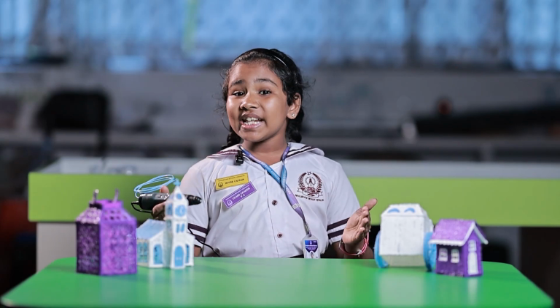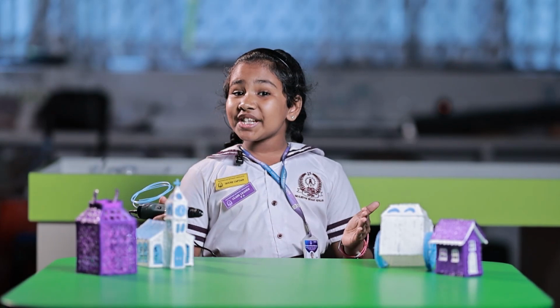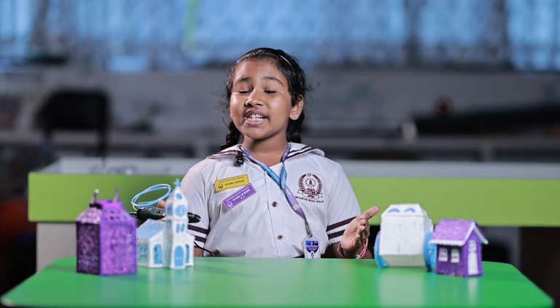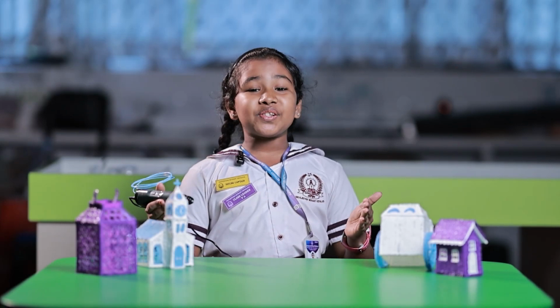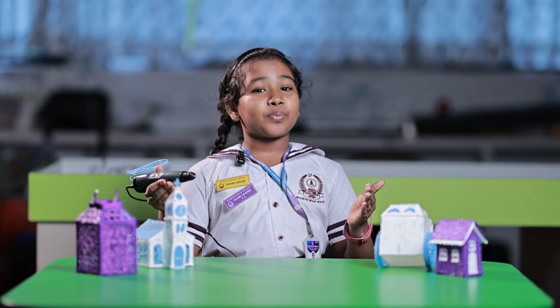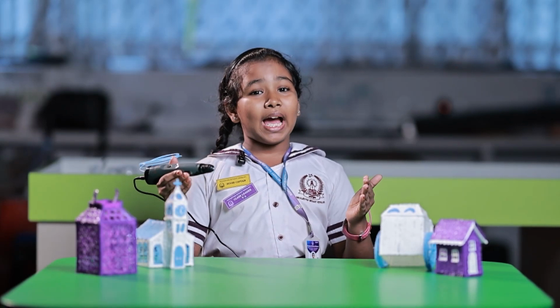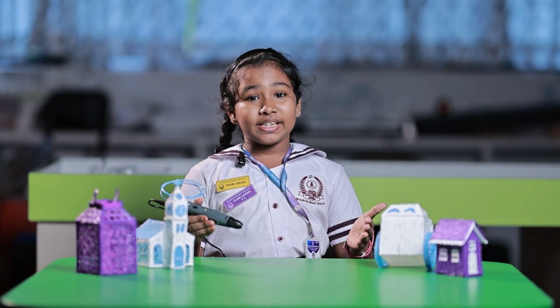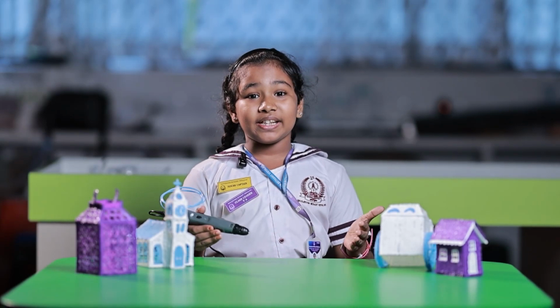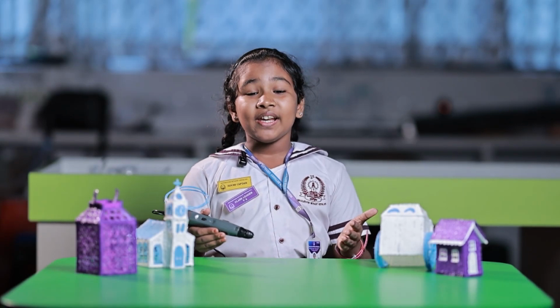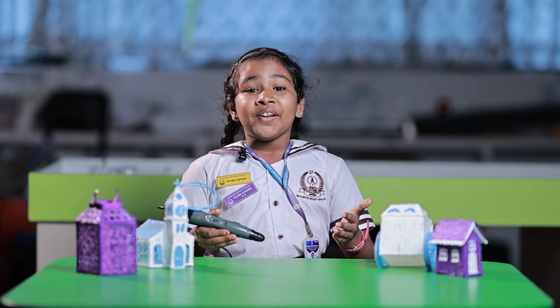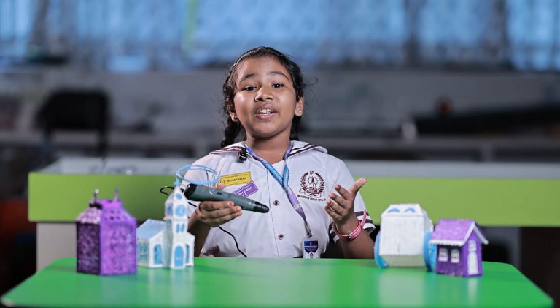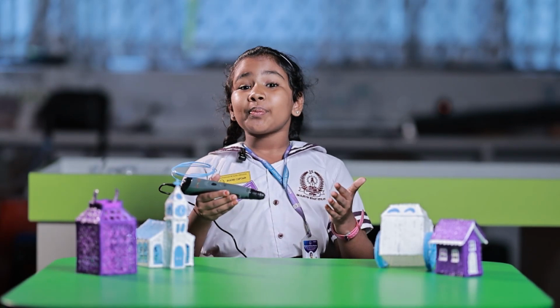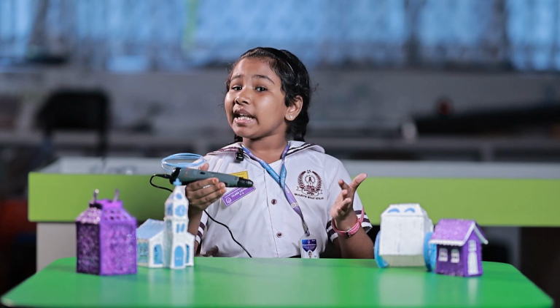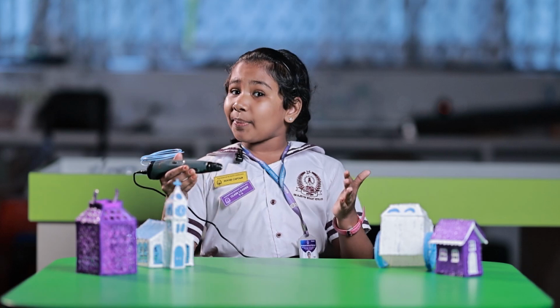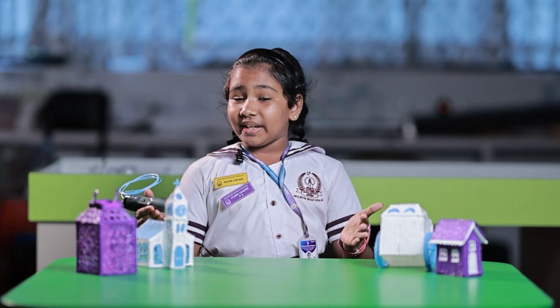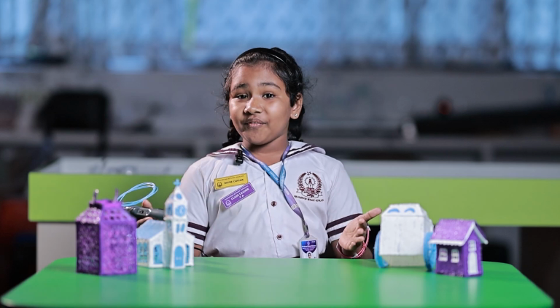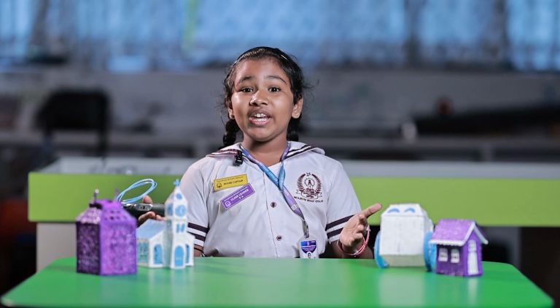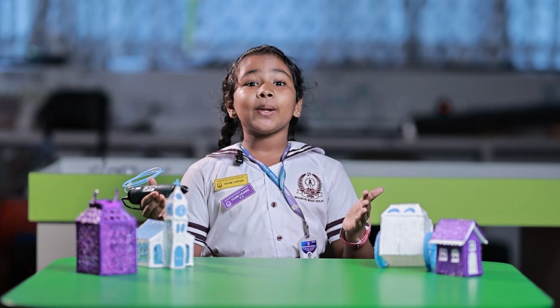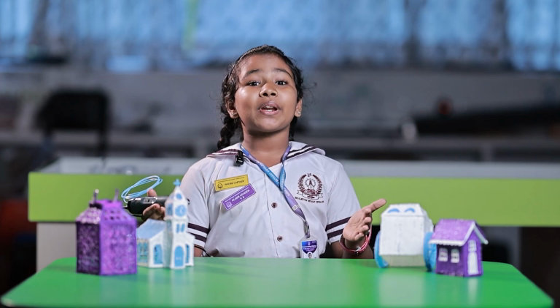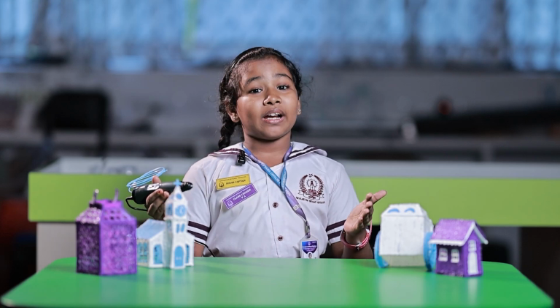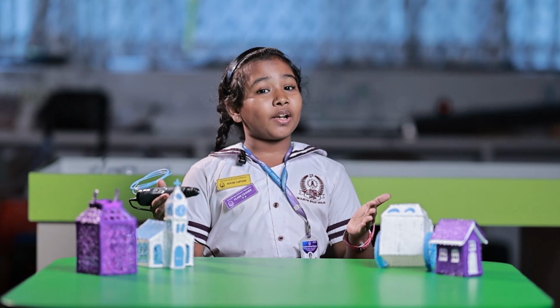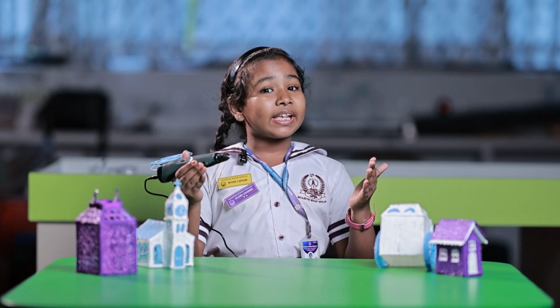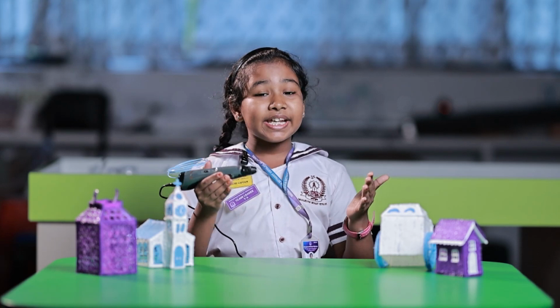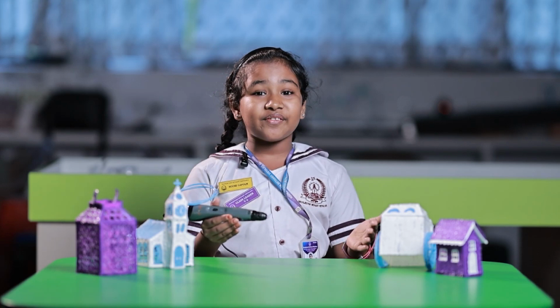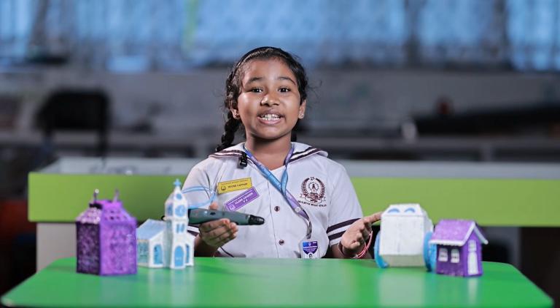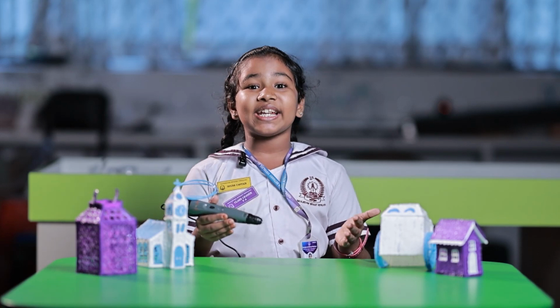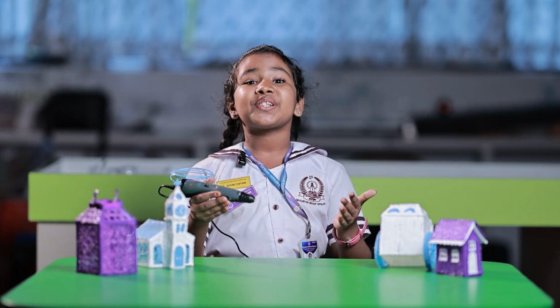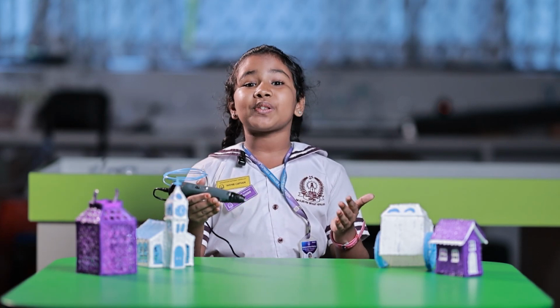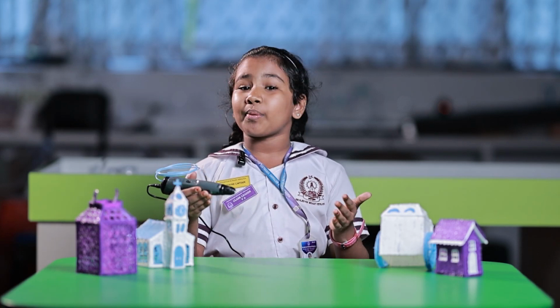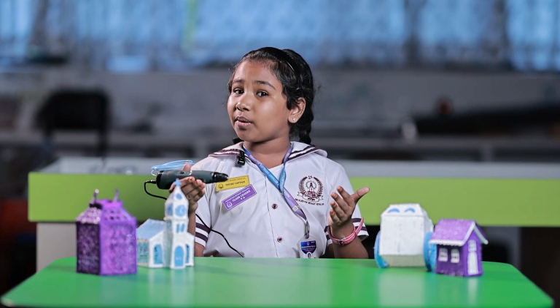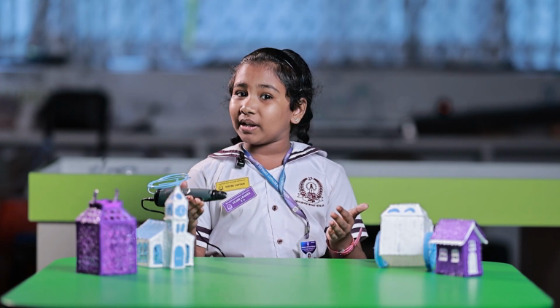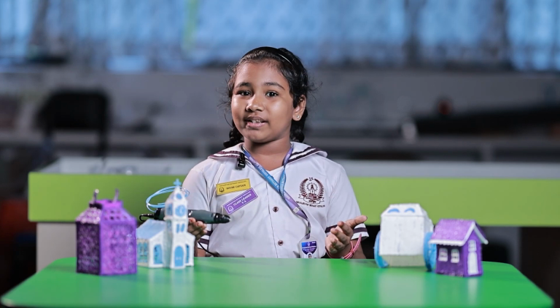Imagination into reality. With the 3D pen, we can bring our creativity into the real world.